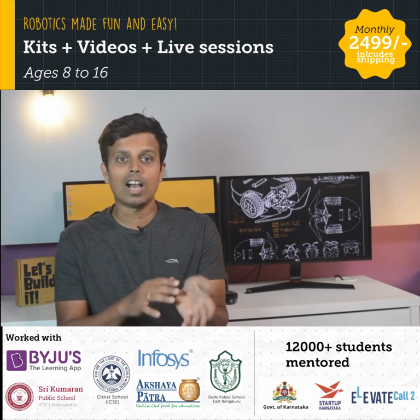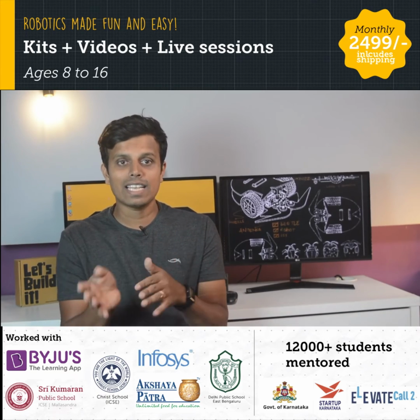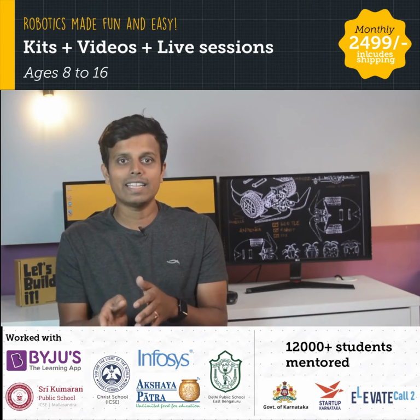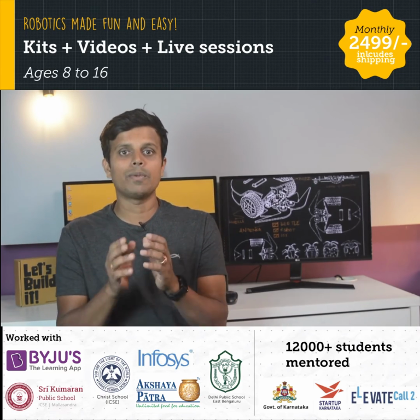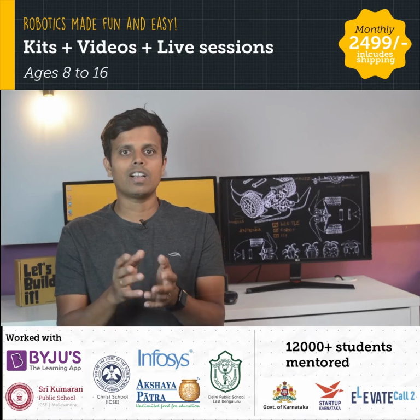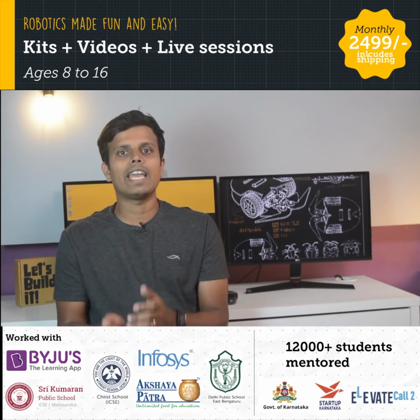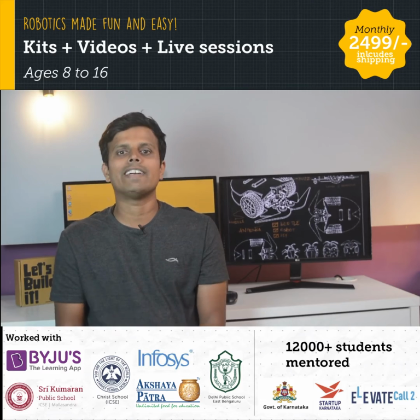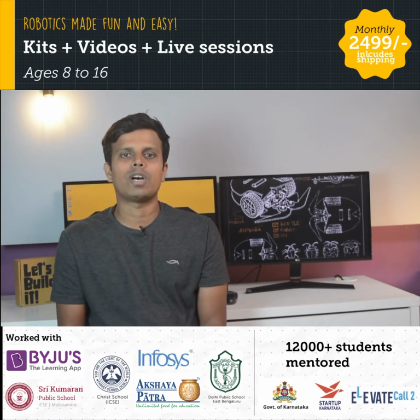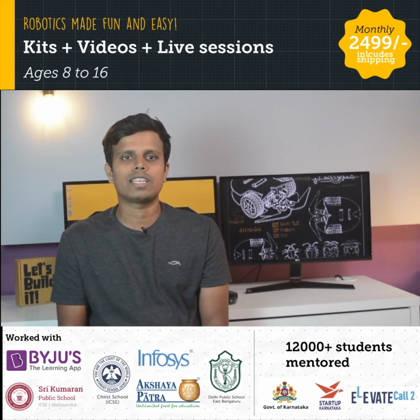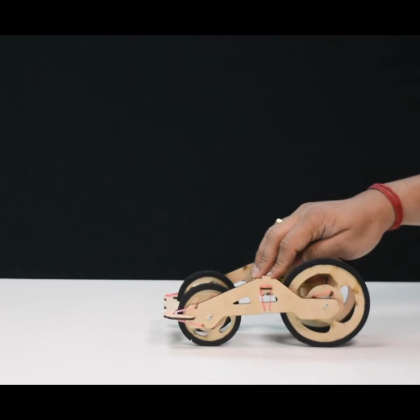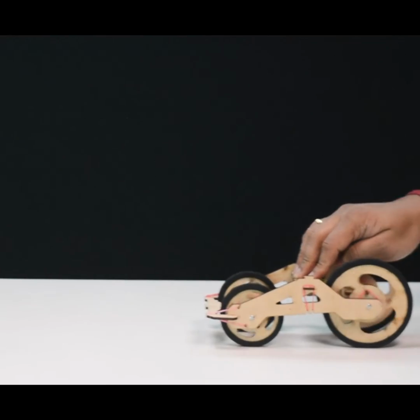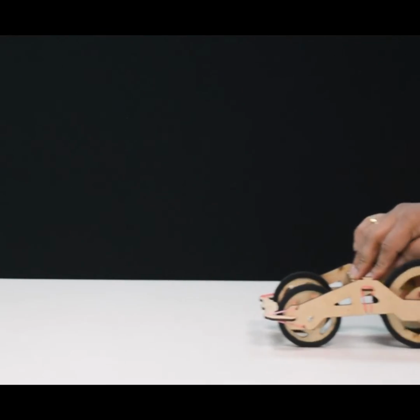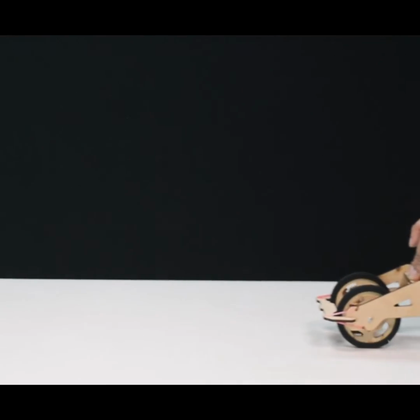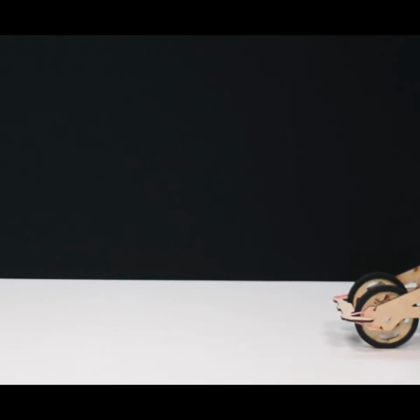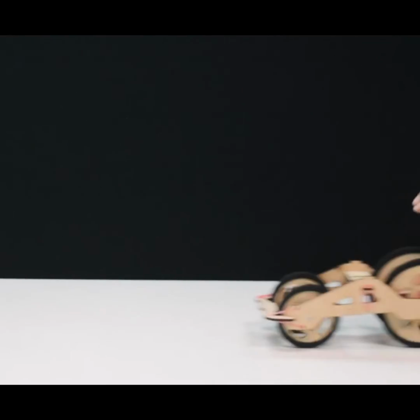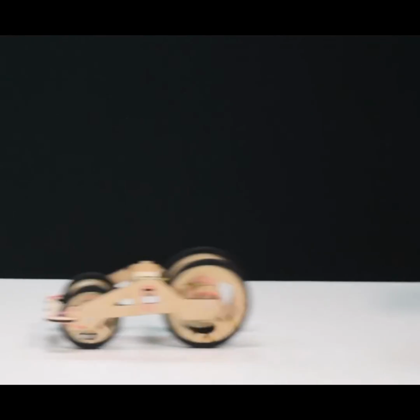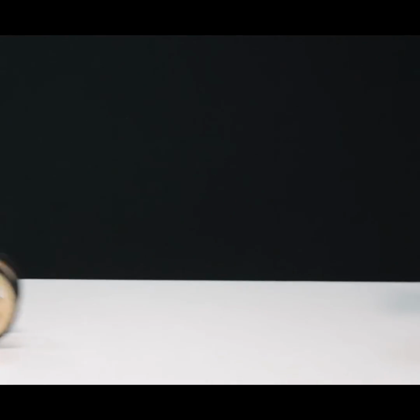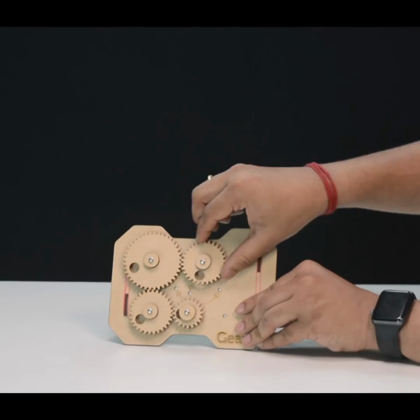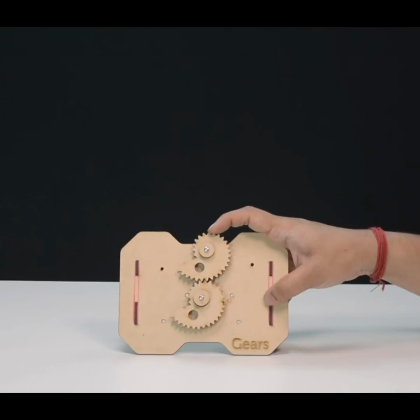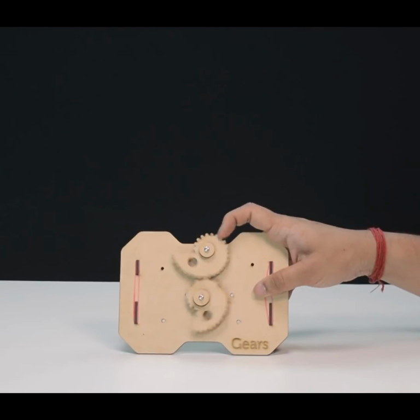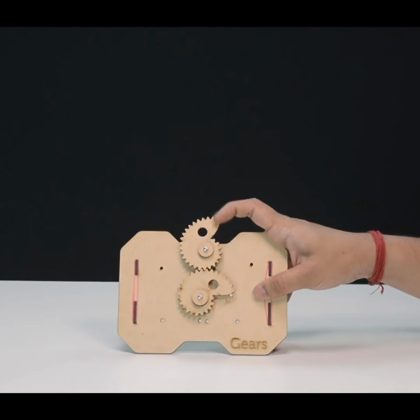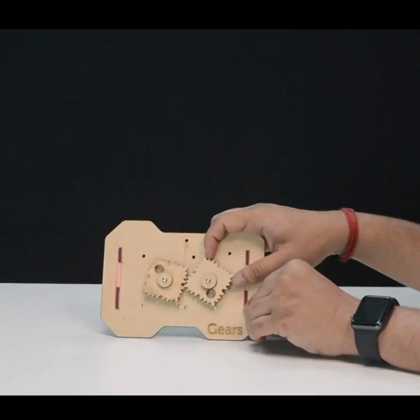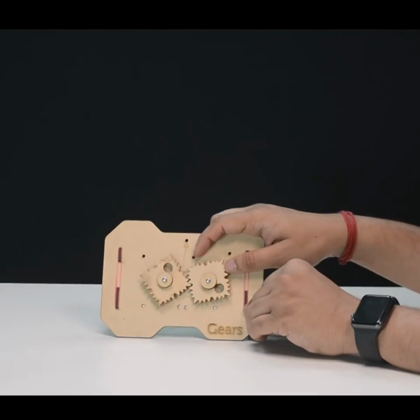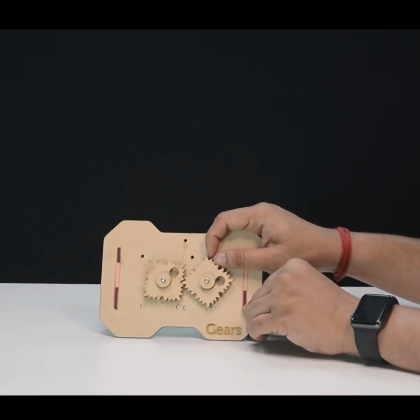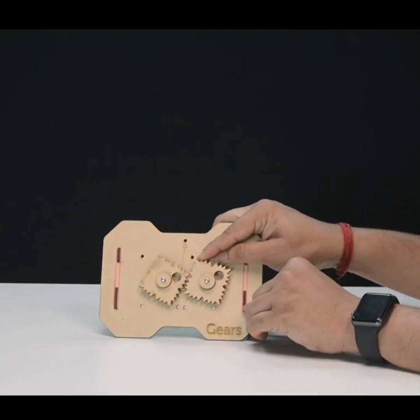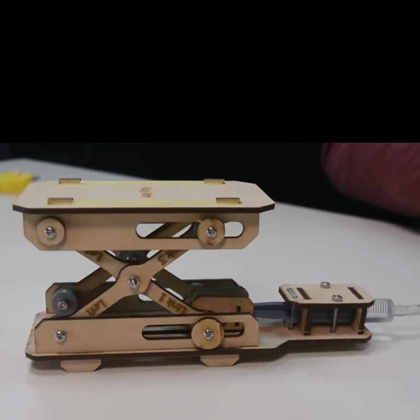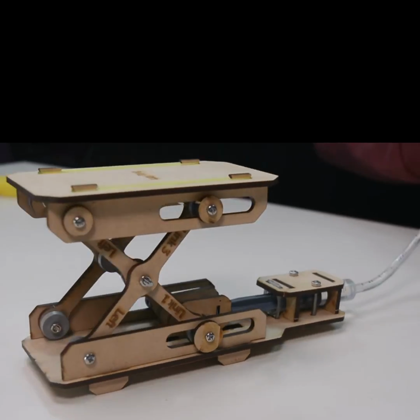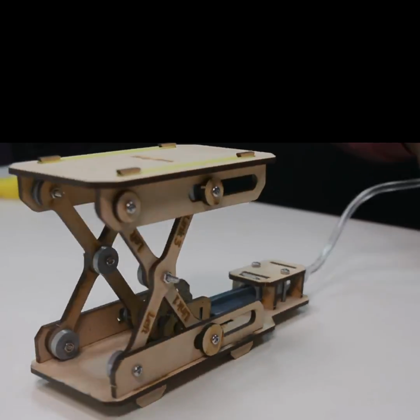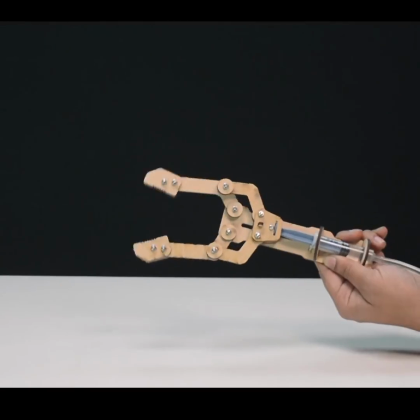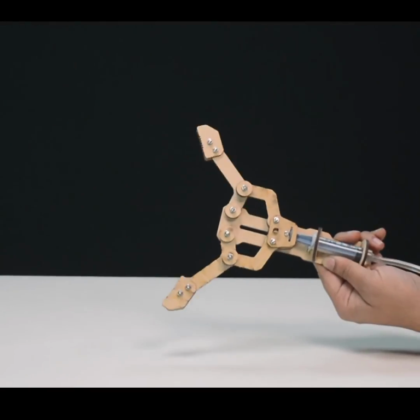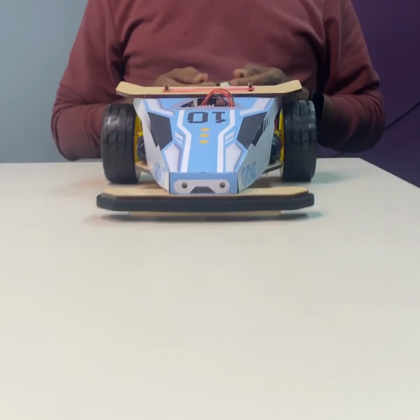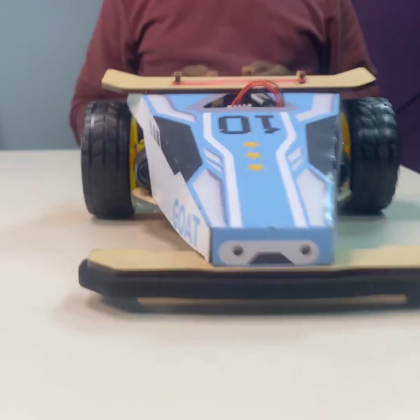Alongside, they work on DIY projects like a rubber band powered car, gear mechanism, hydraulic gripper, and remote control robot.